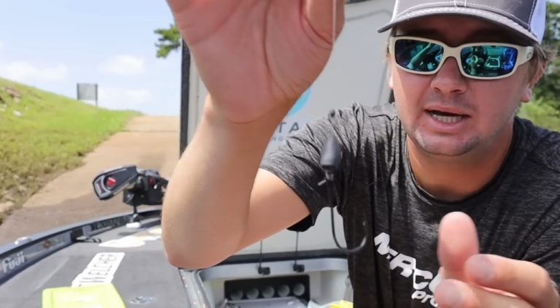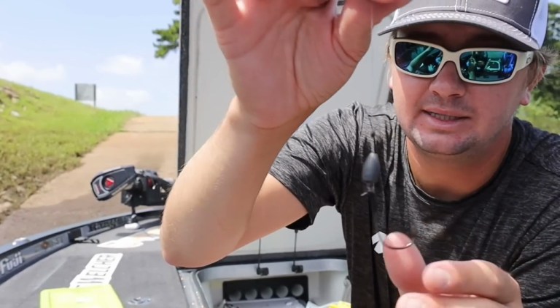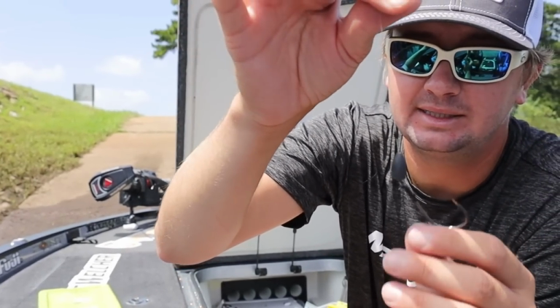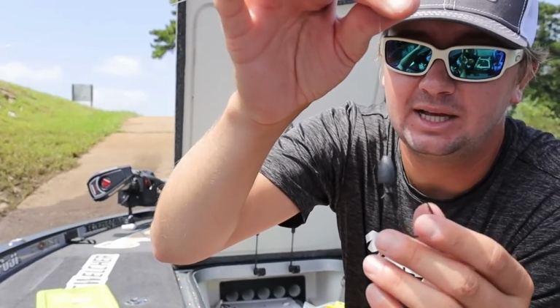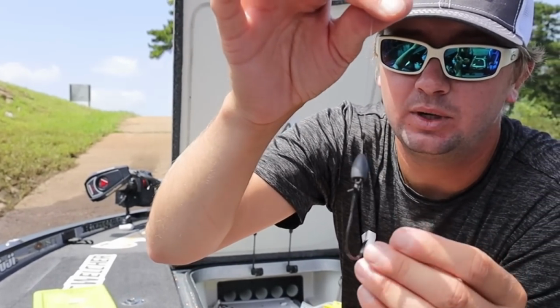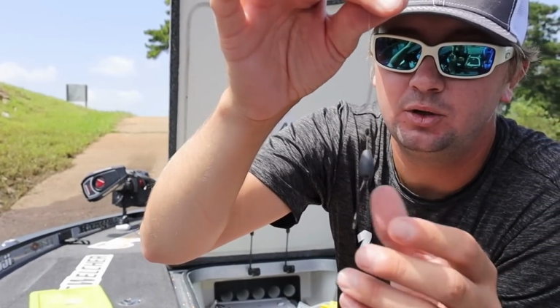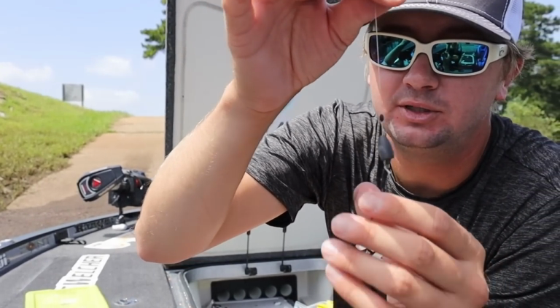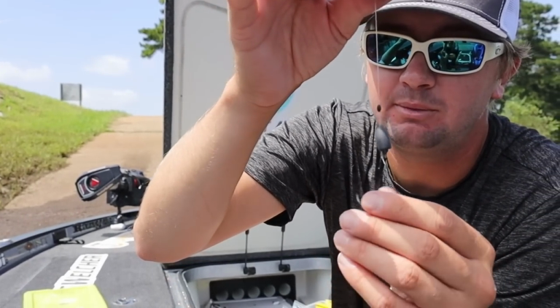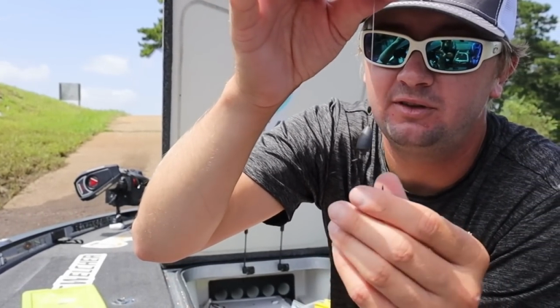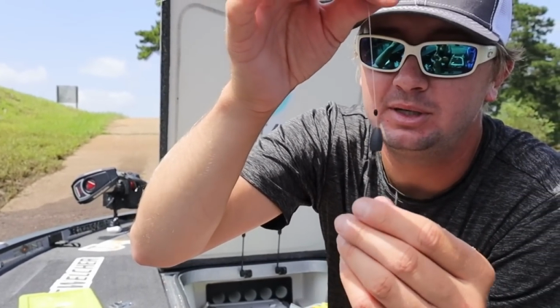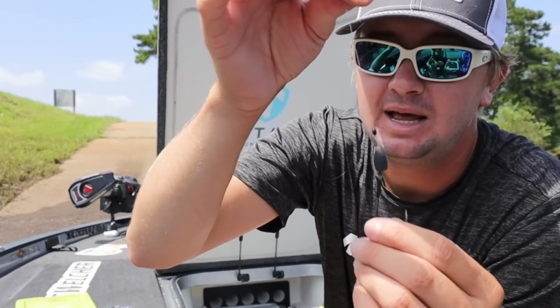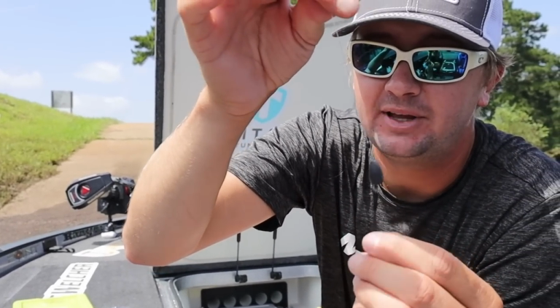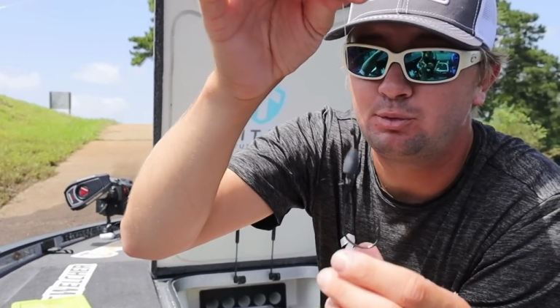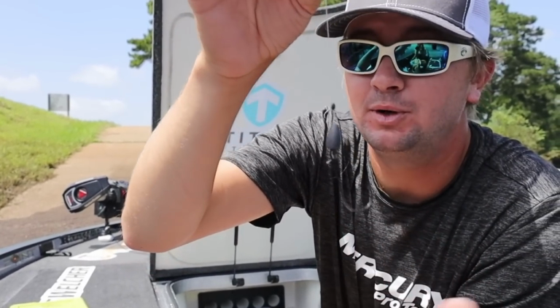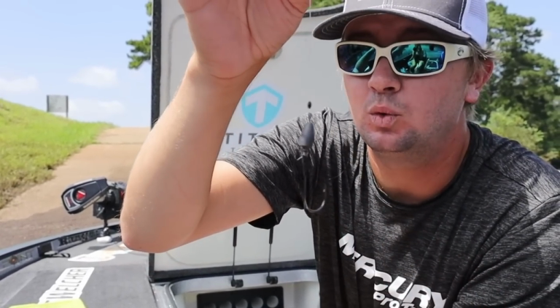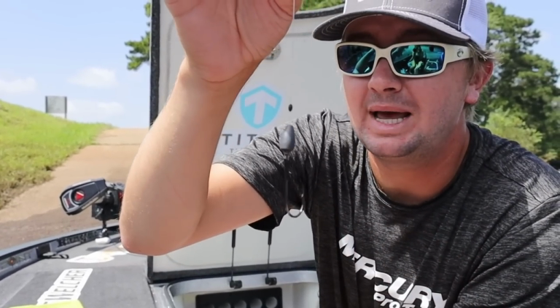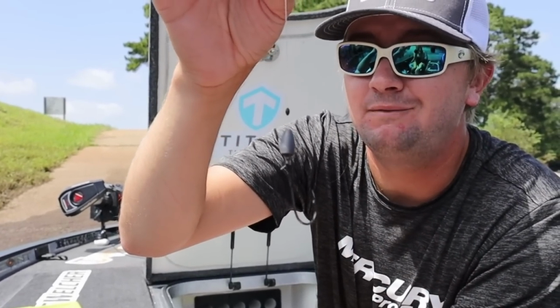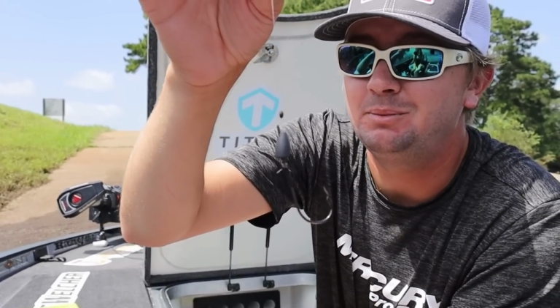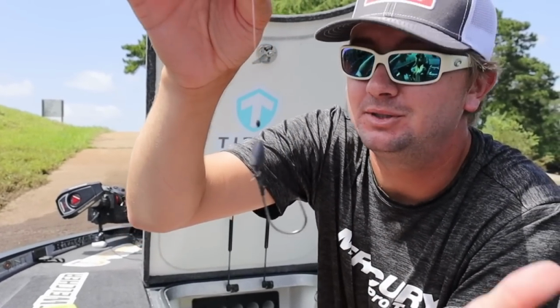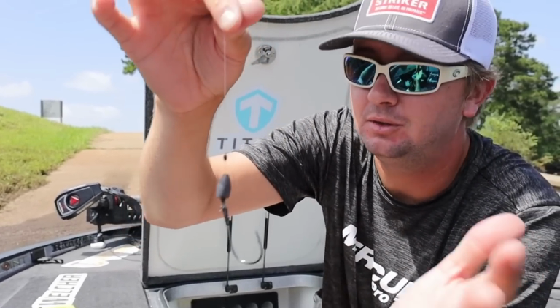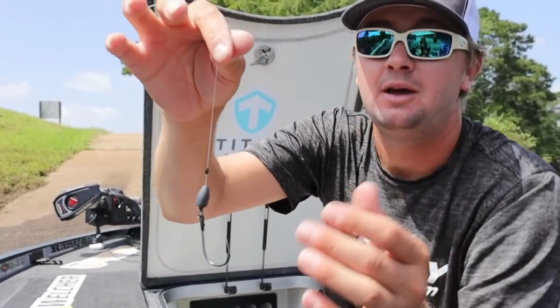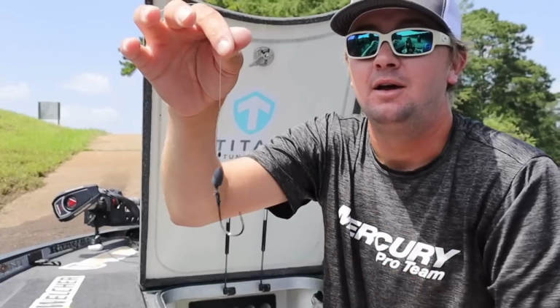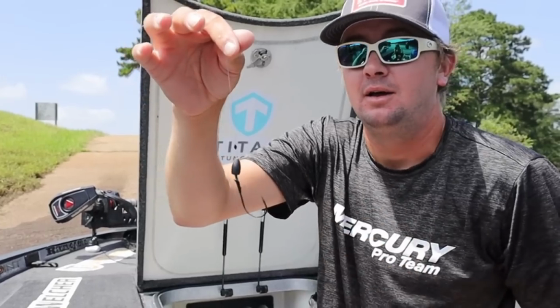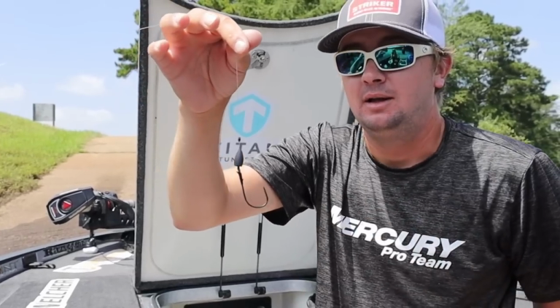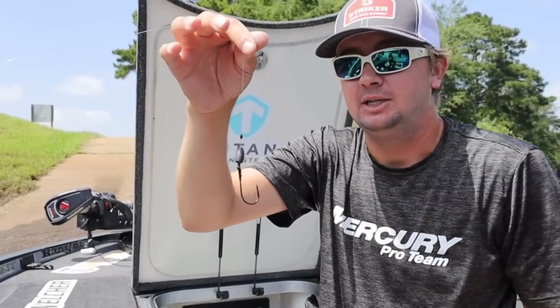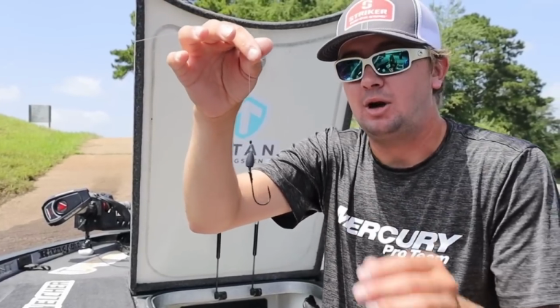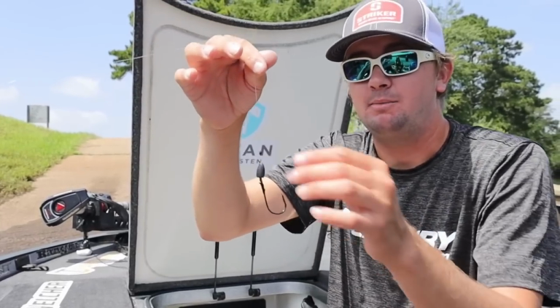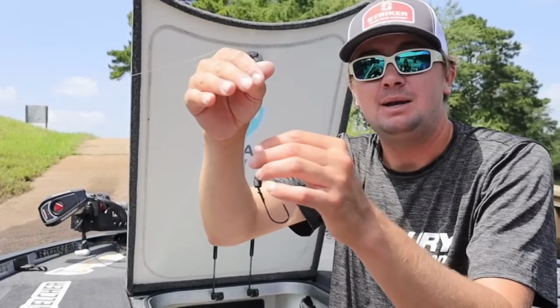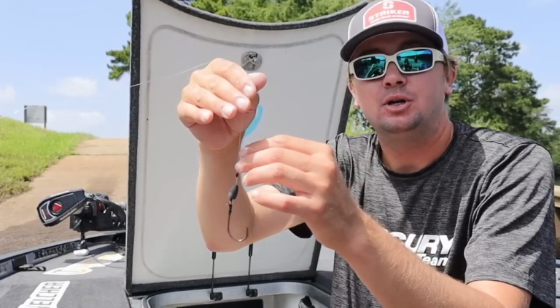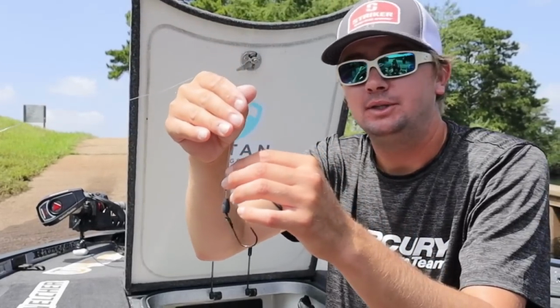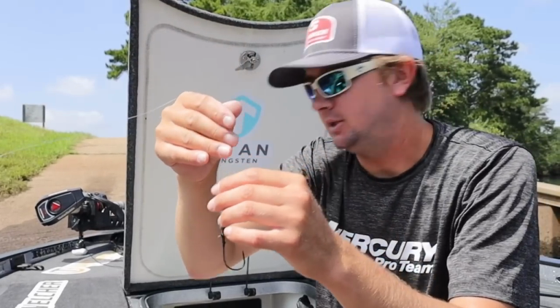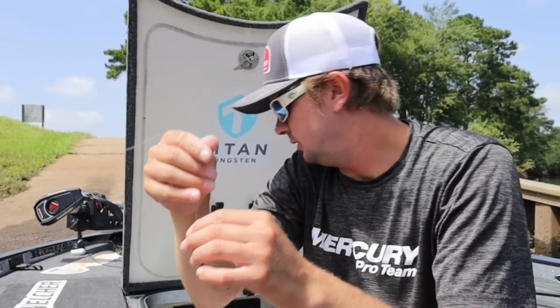That is my normal flipping rig — I leave it on the front deck day in and day out the entire year: half-ounce weight, bobber stop, 5/0 straight shank hook. That's exactly what I do when you see me flipping. Now let's grab a bait and put it on.